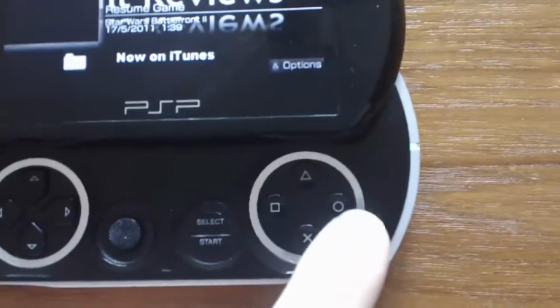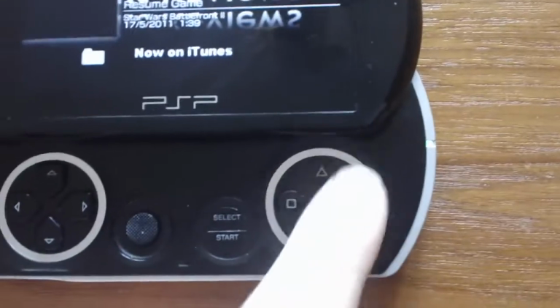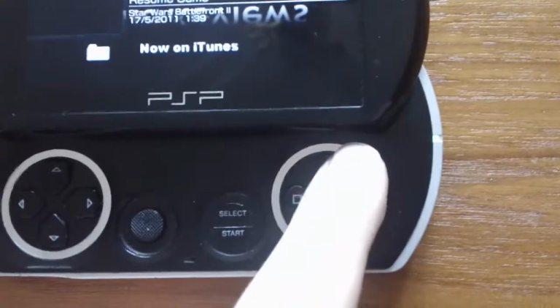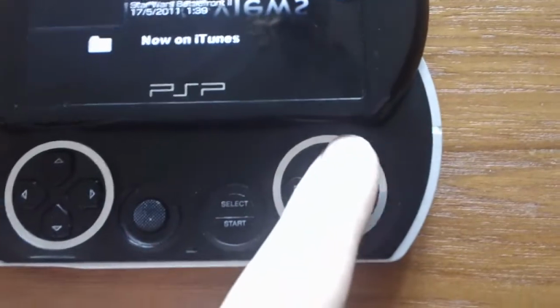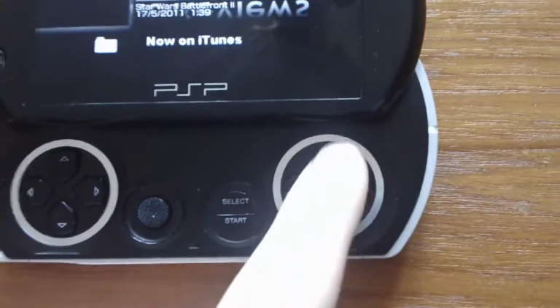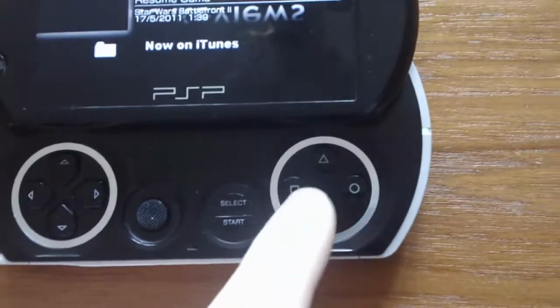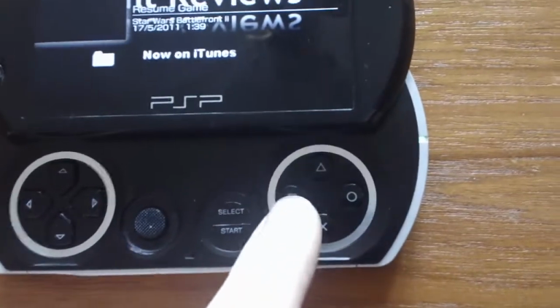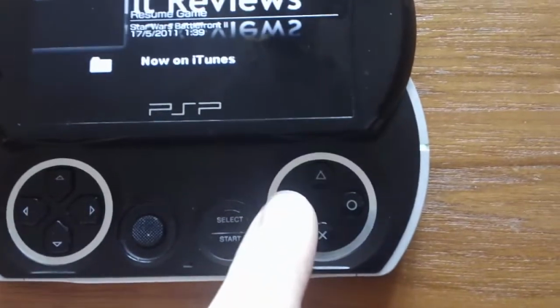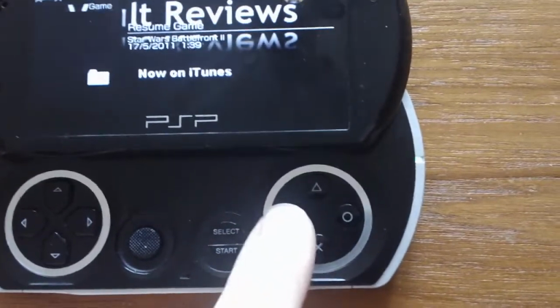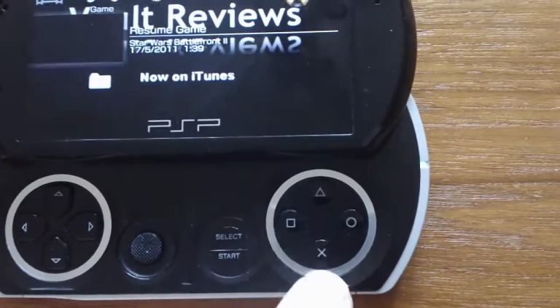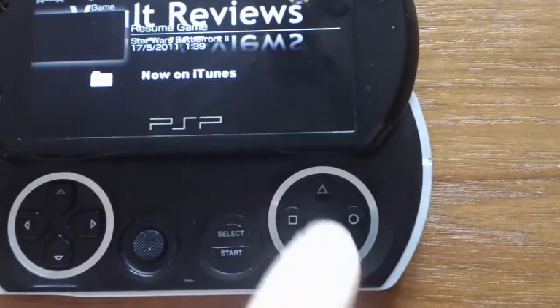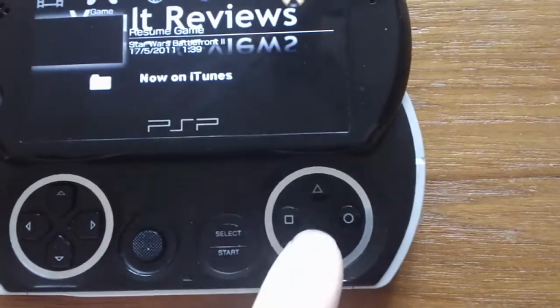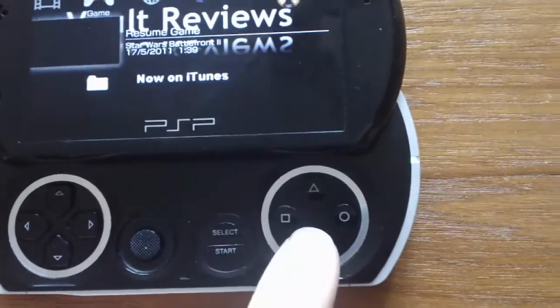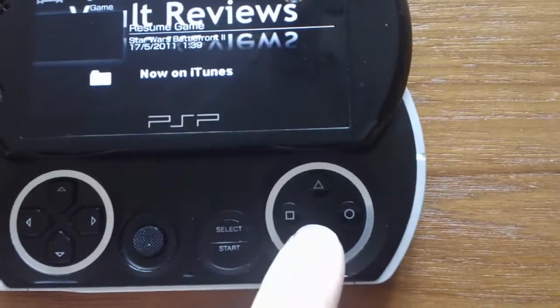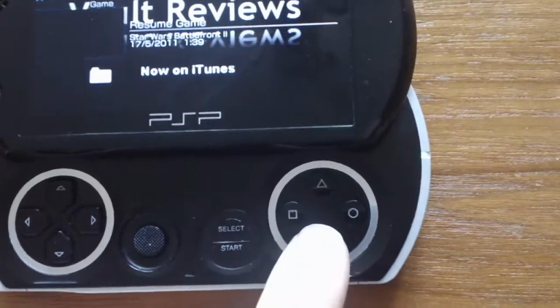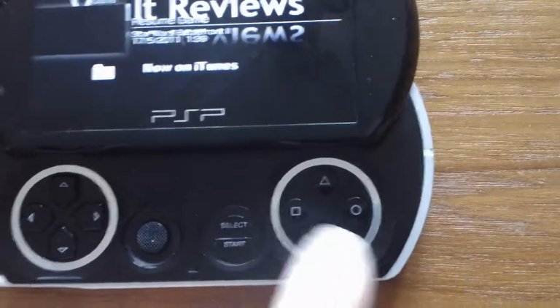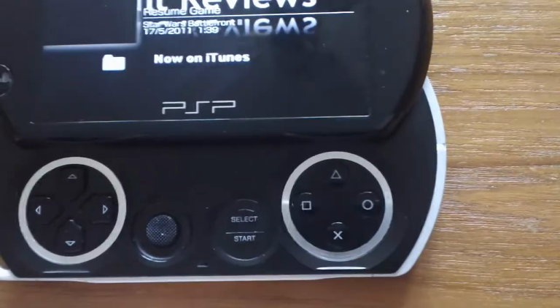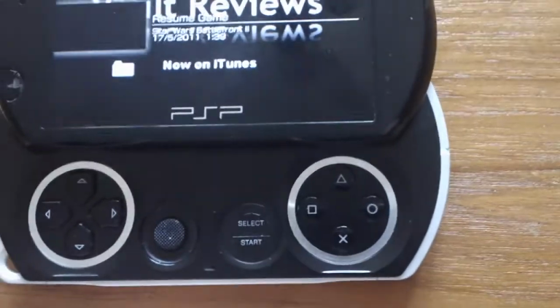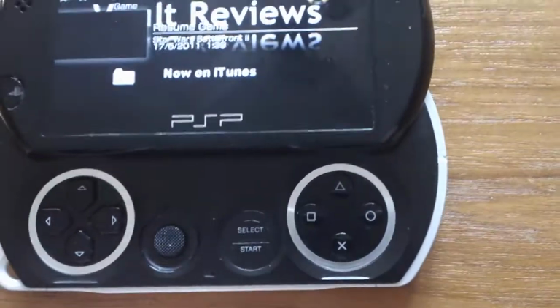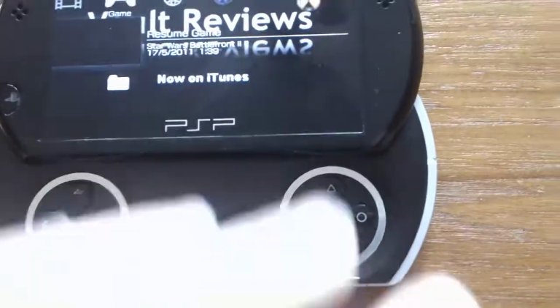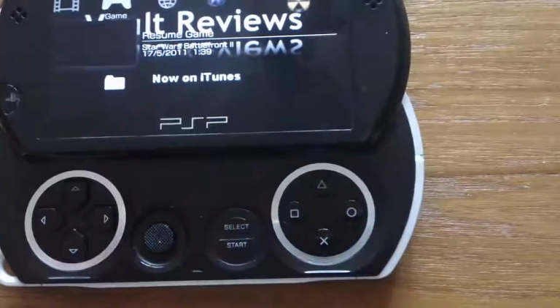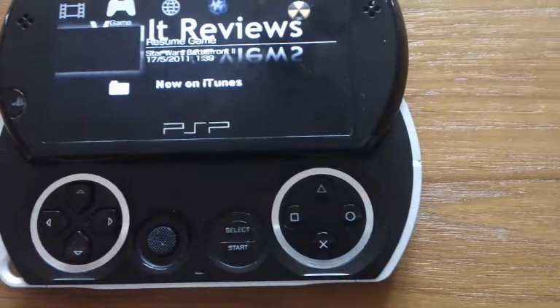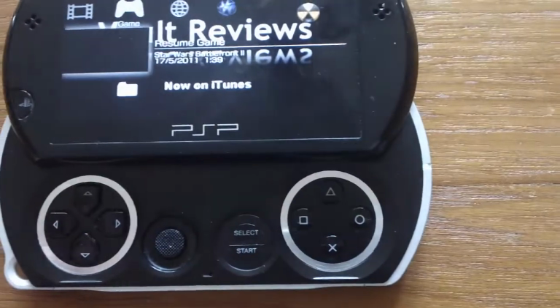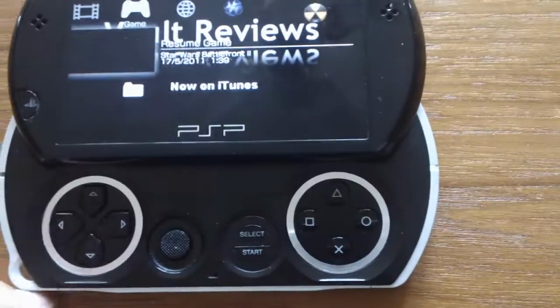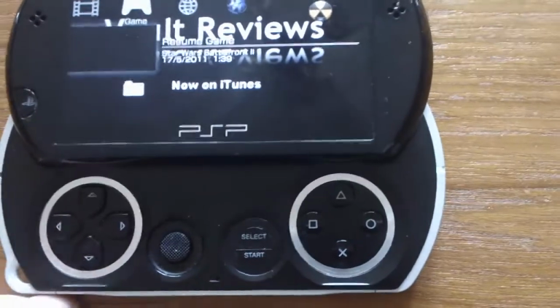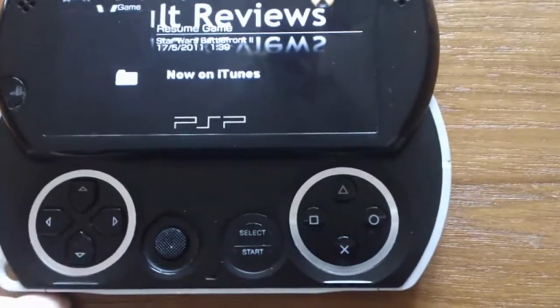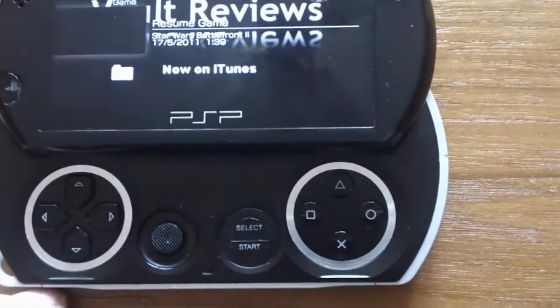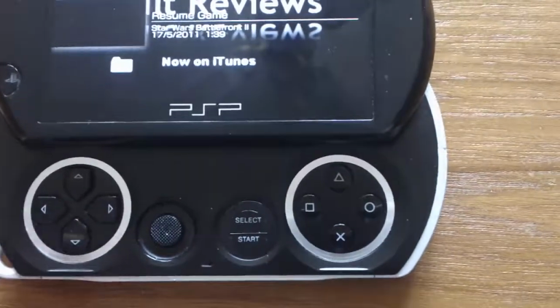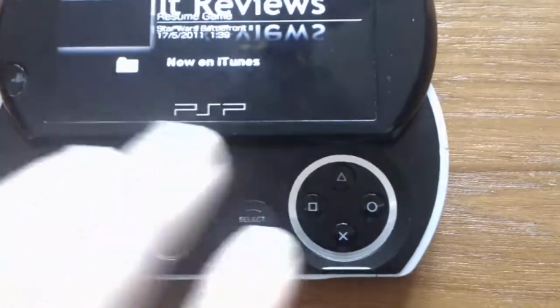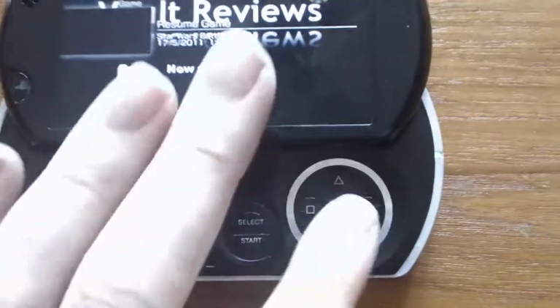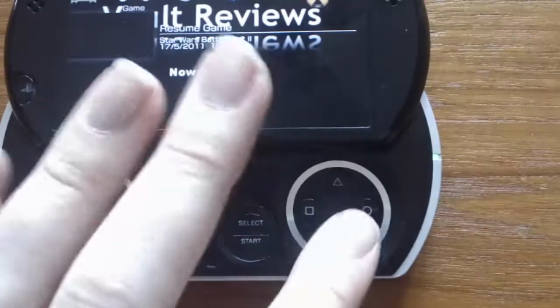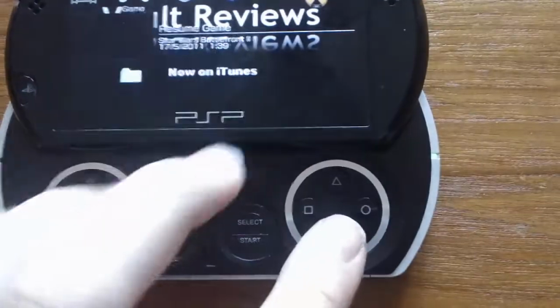You've got Circle, Triangle, Square, and X. The buttons work pretty well.